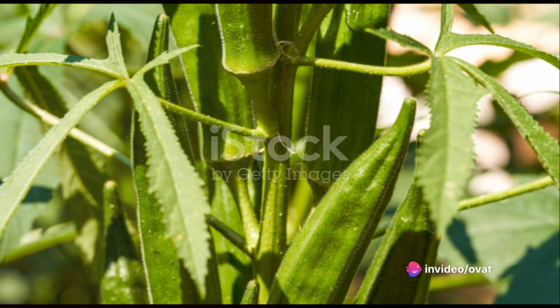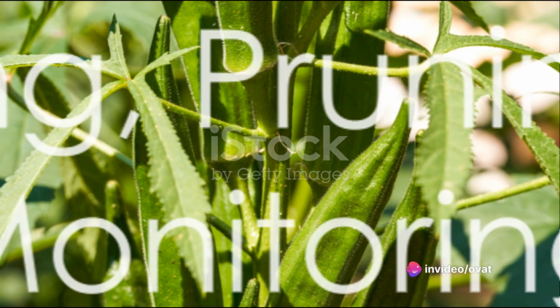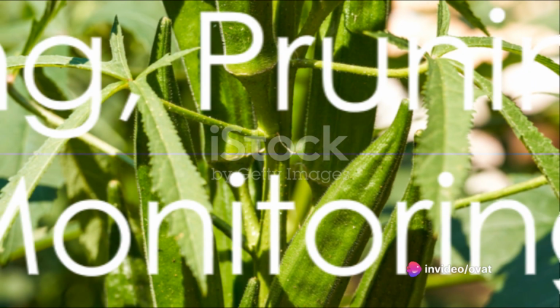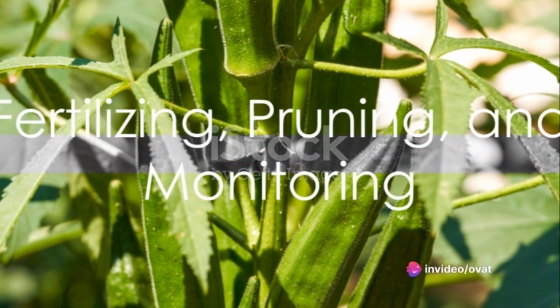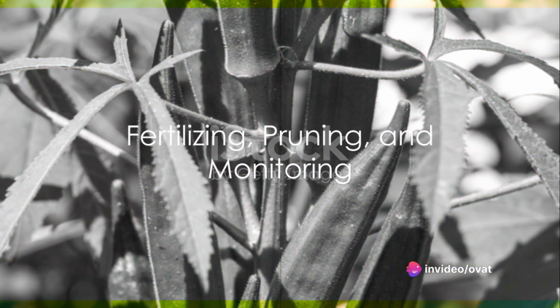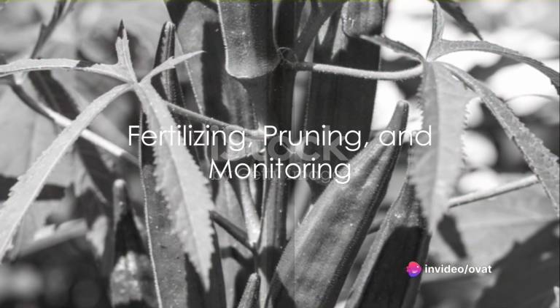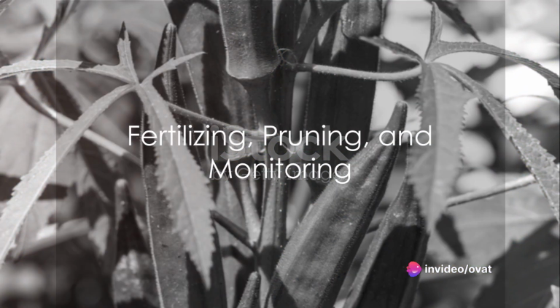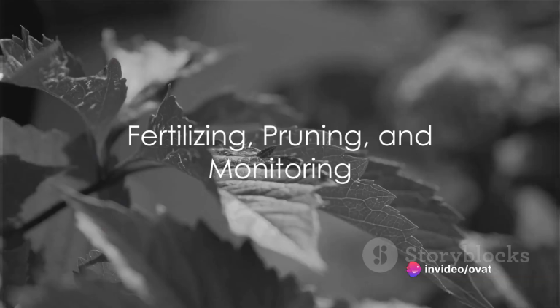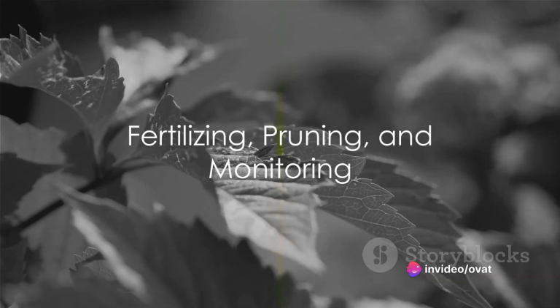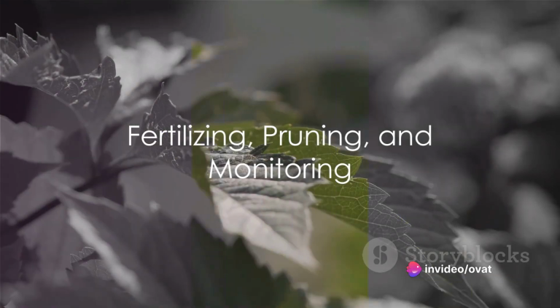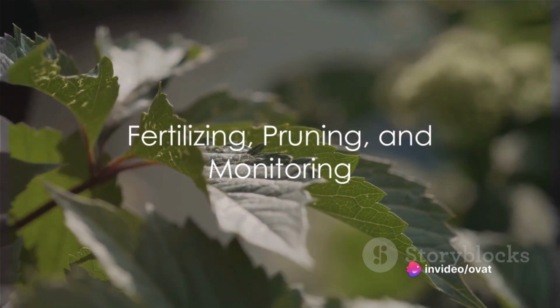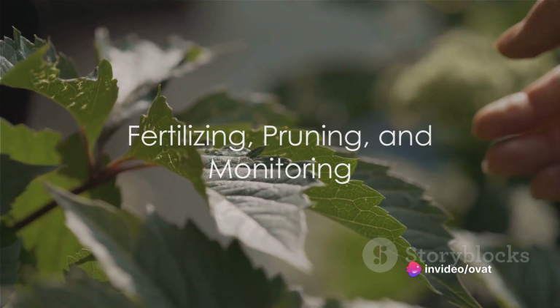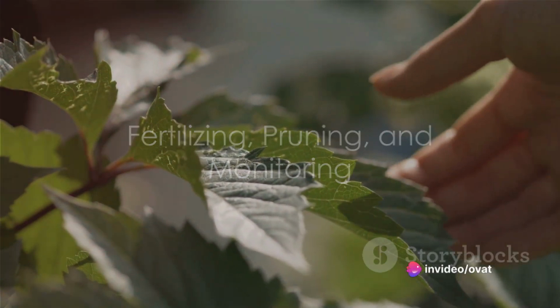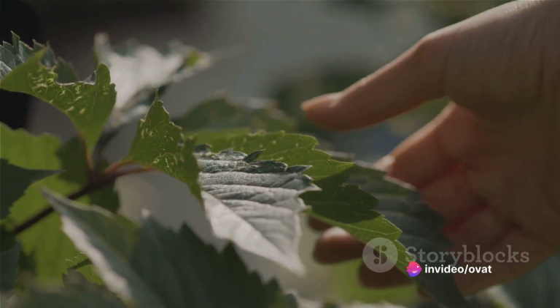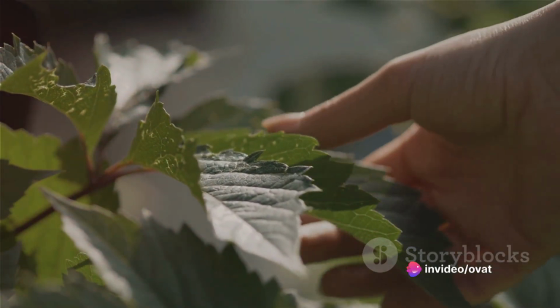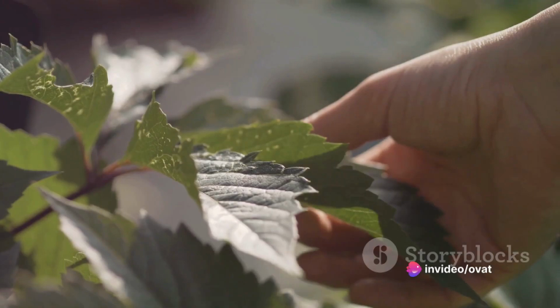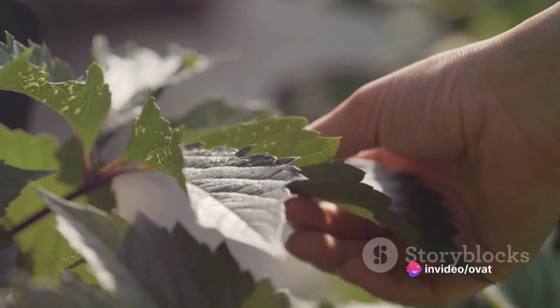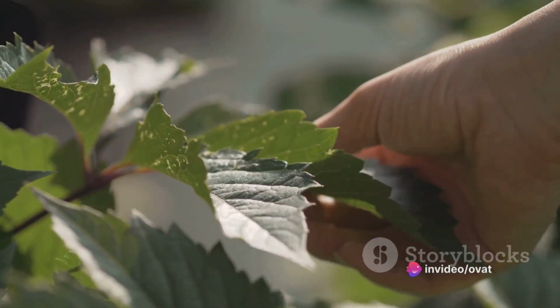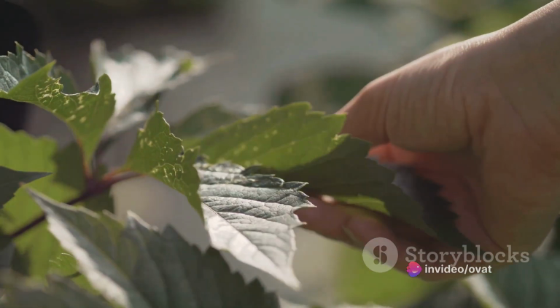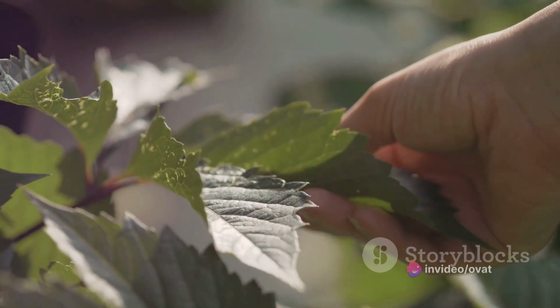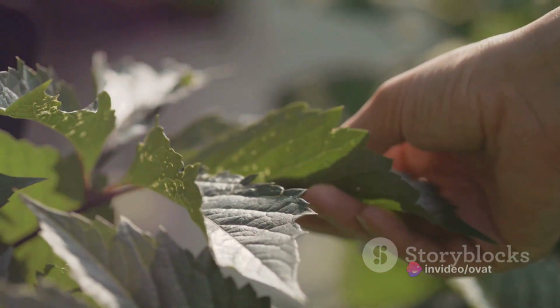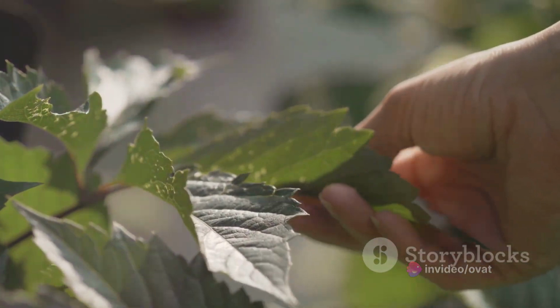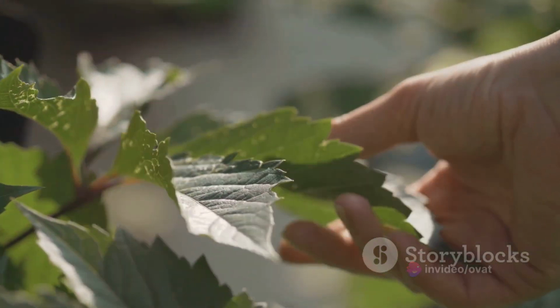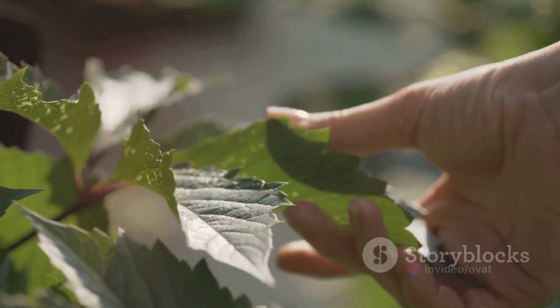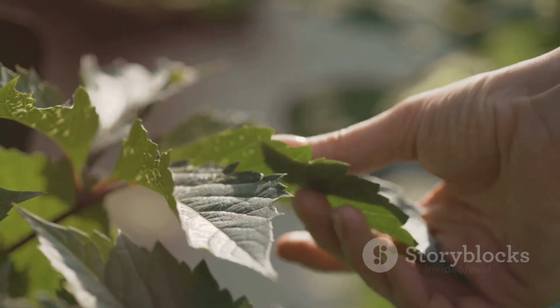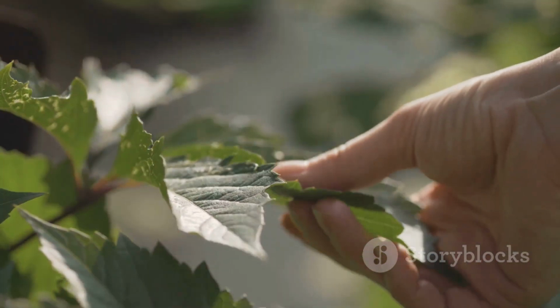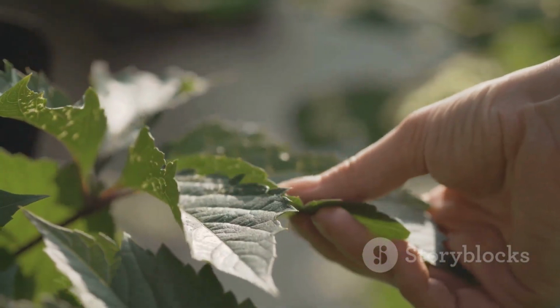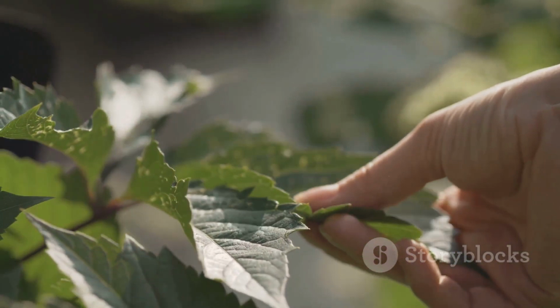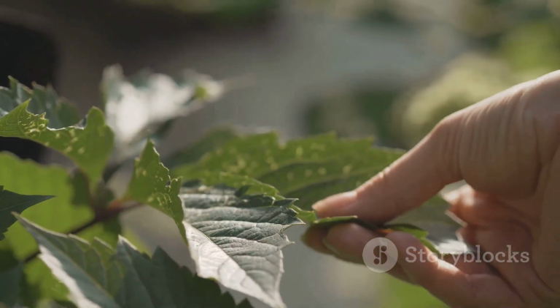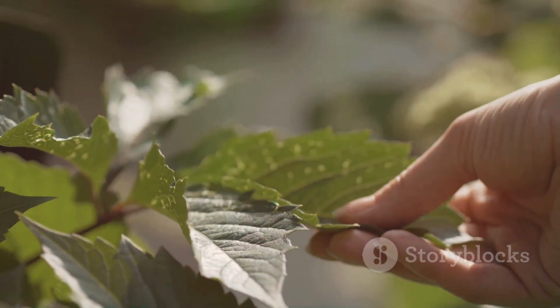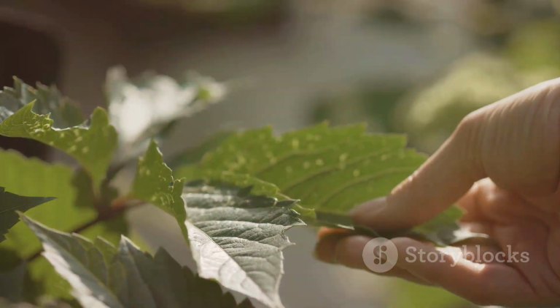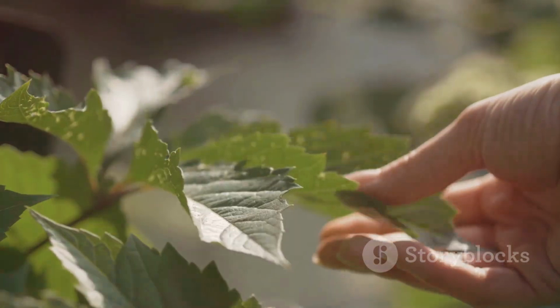Step 7: fertilize the plants. Okra is a heavy feeder, so apply a balanced fertilizer every 2 to 3 weeks during the growing season.